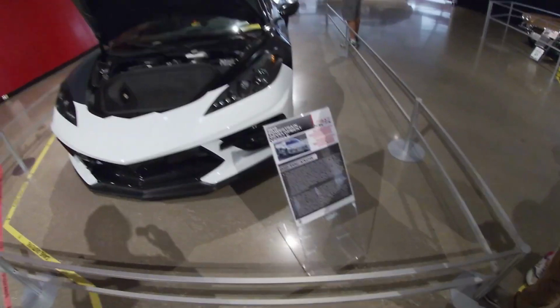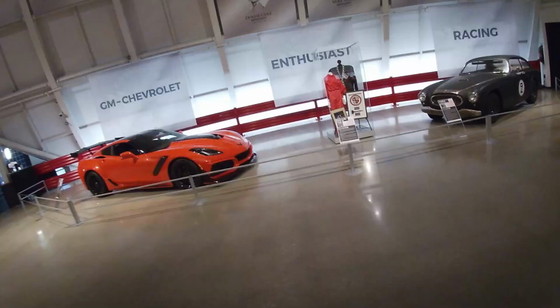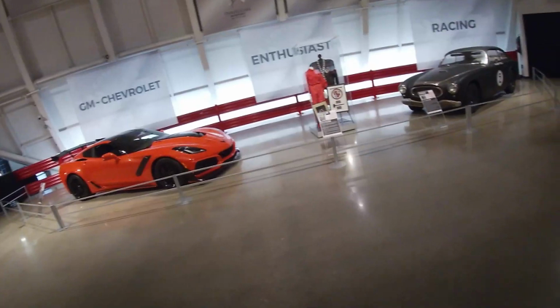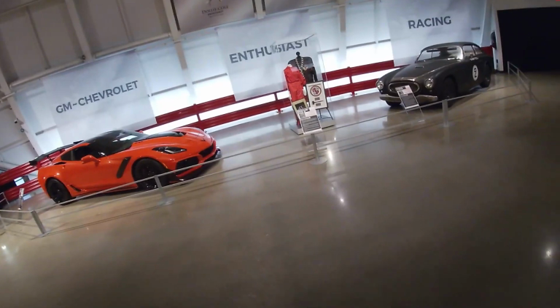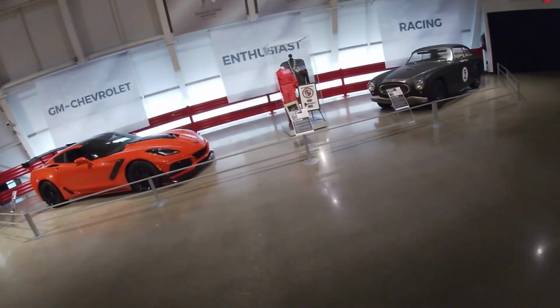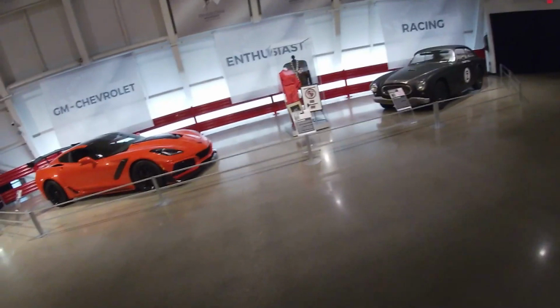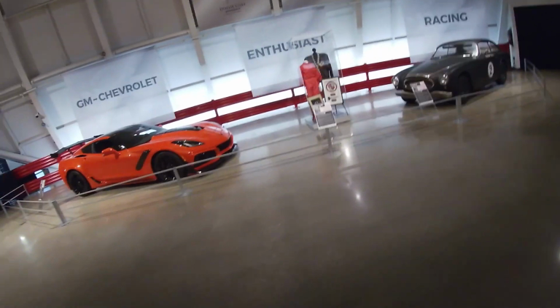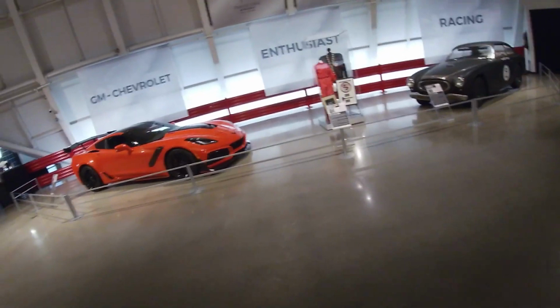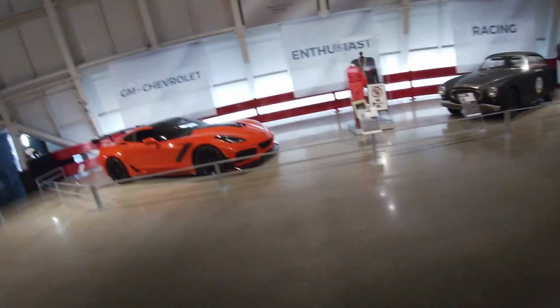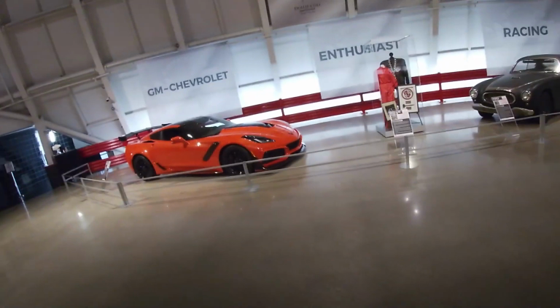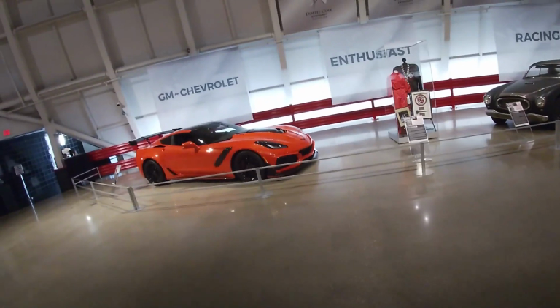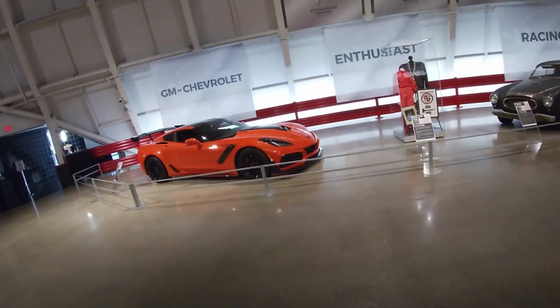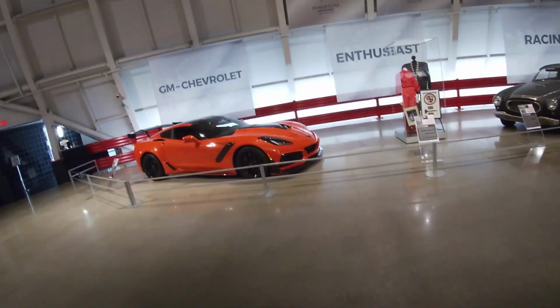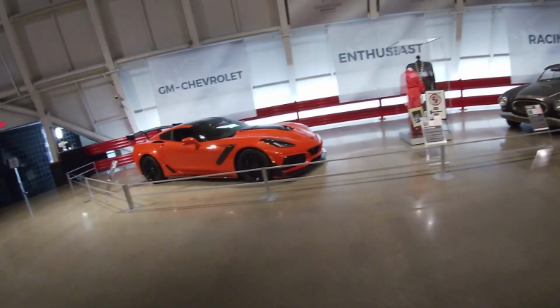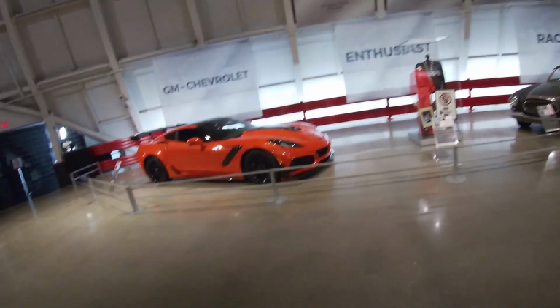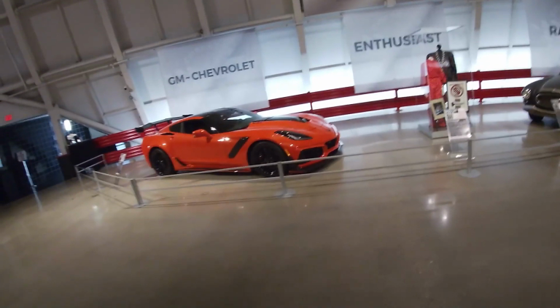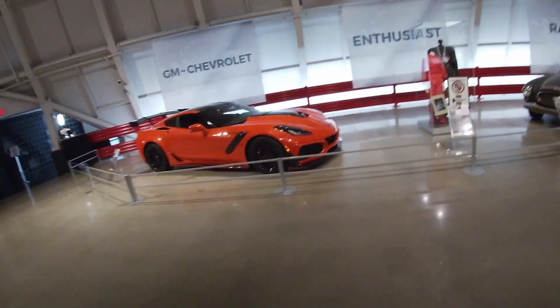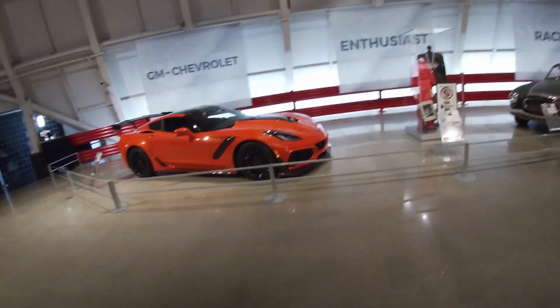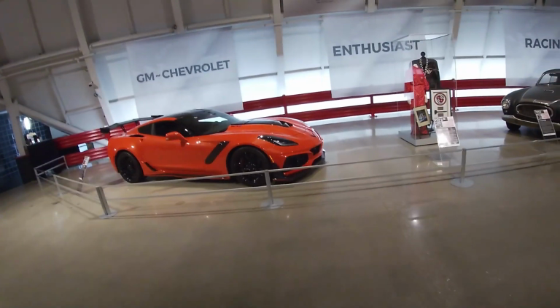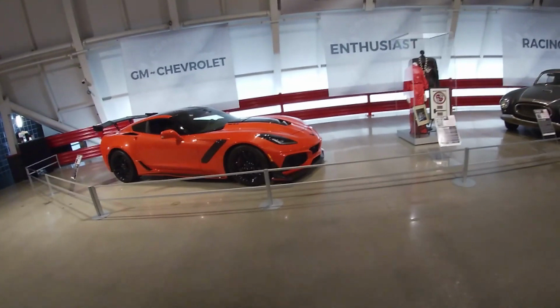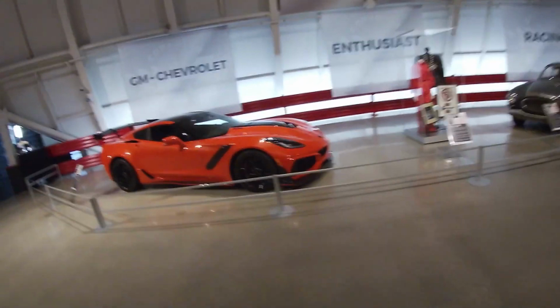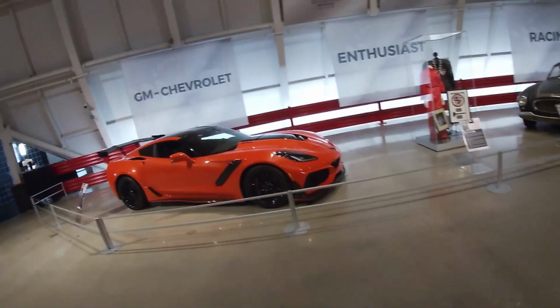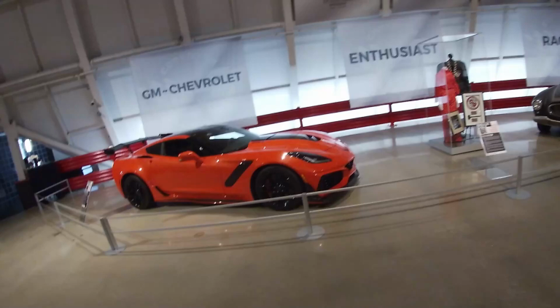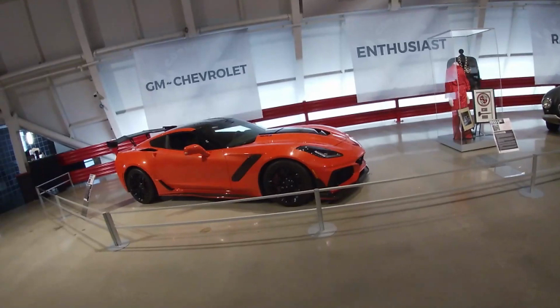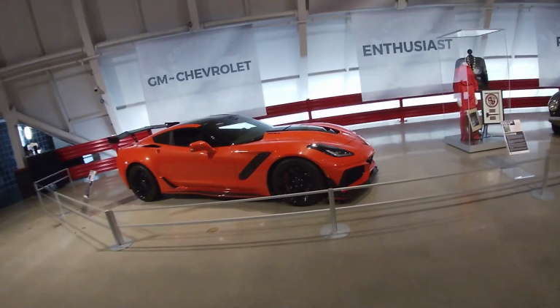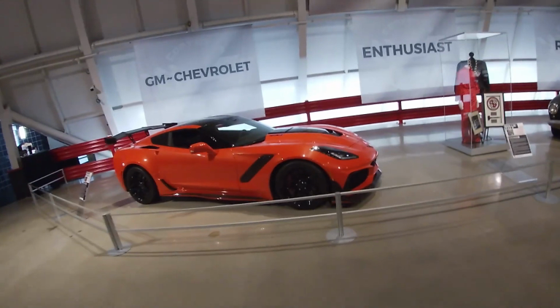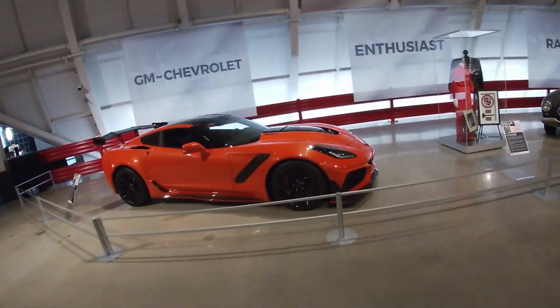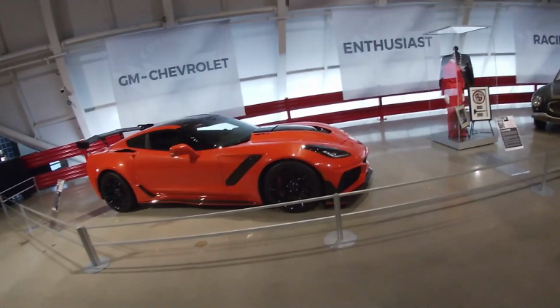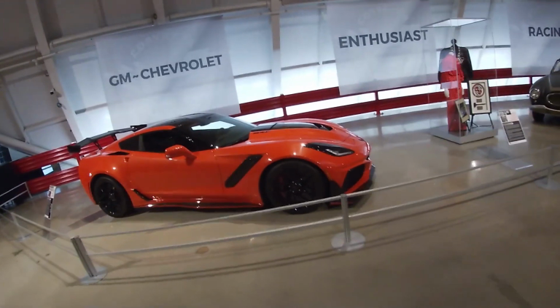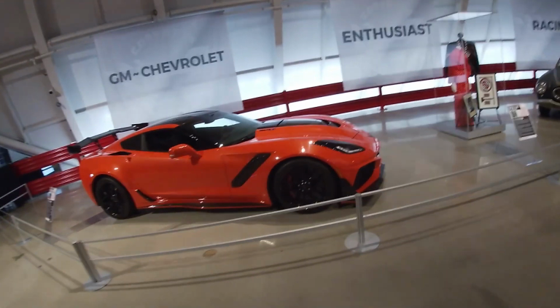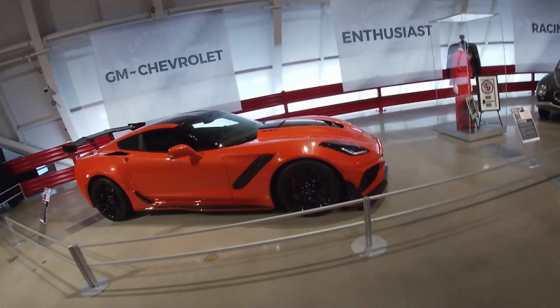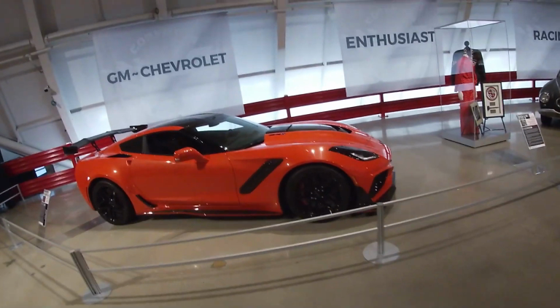Dude, this ZR1 right here is probably my favorite one — got the orange calipers.